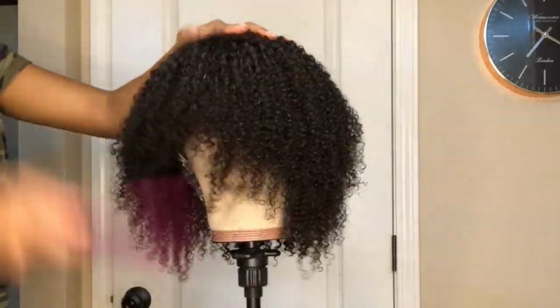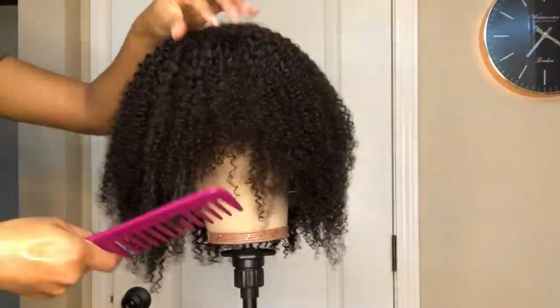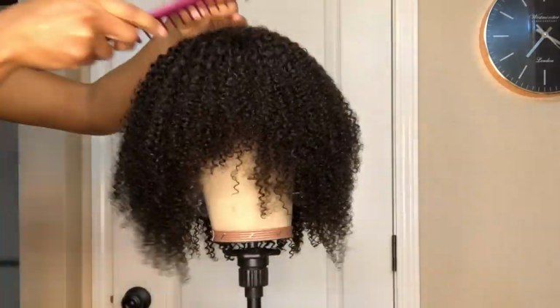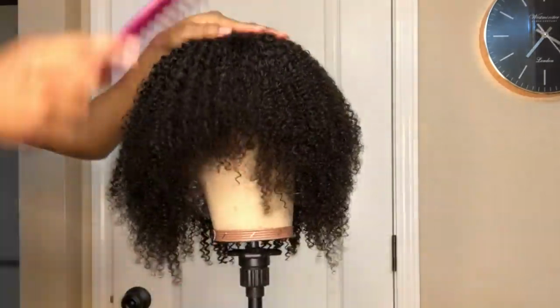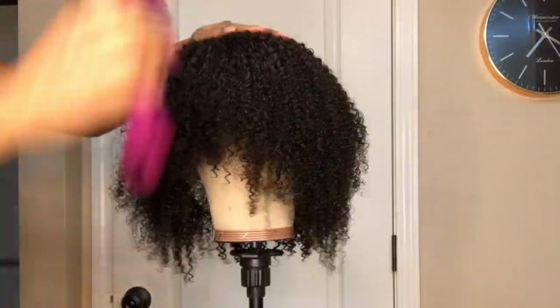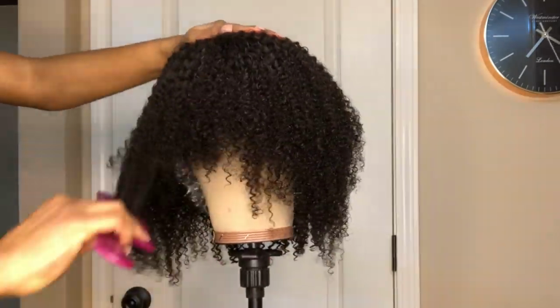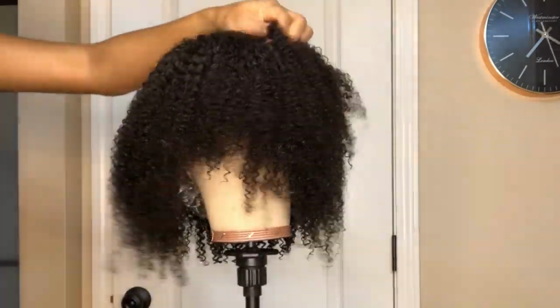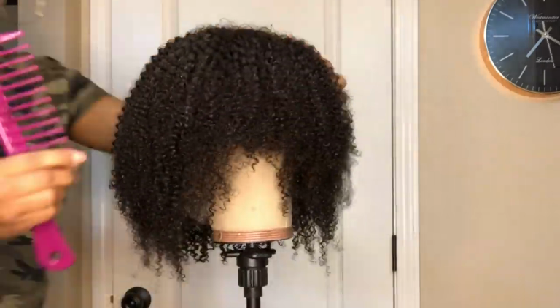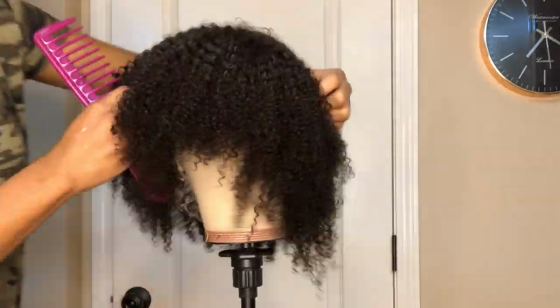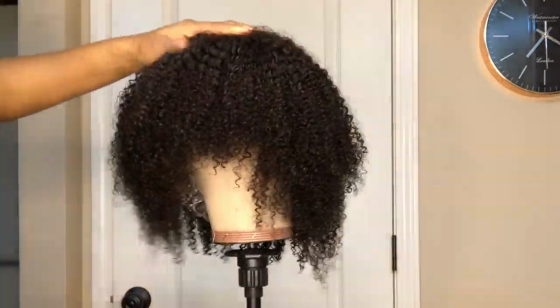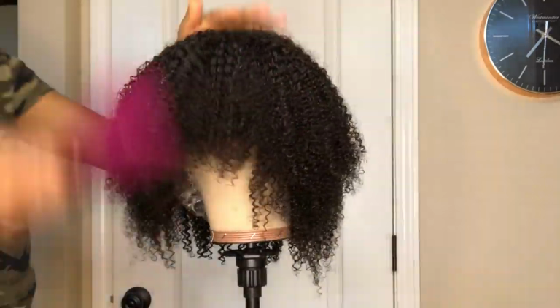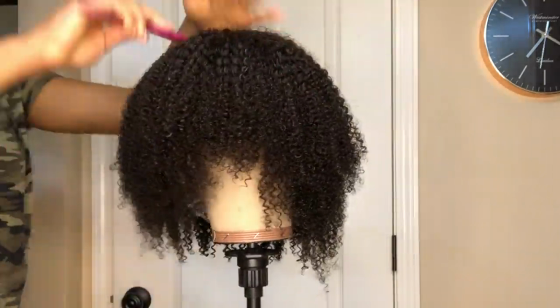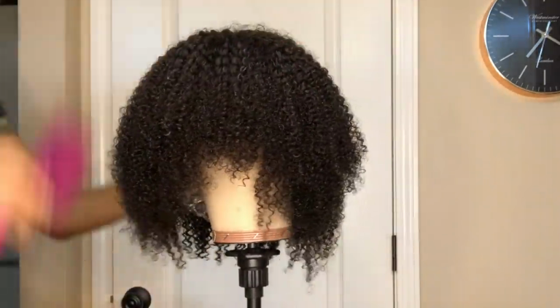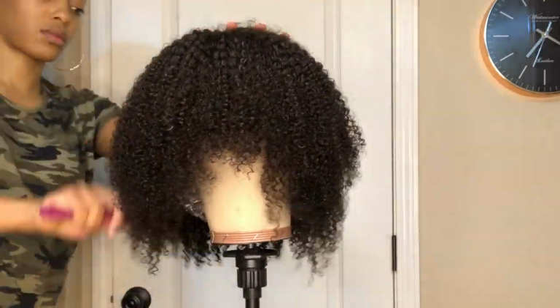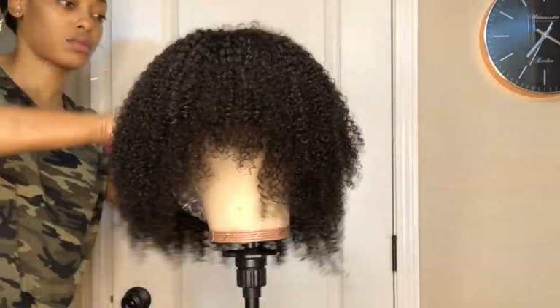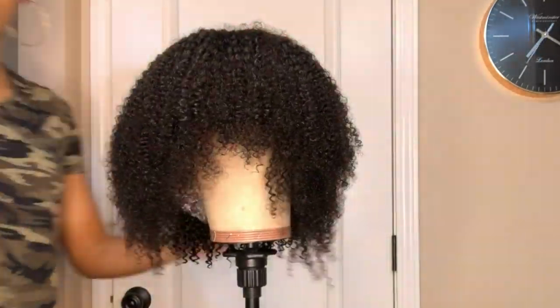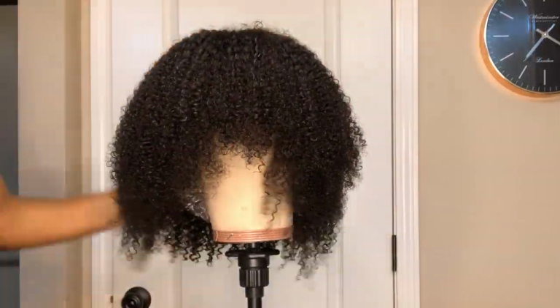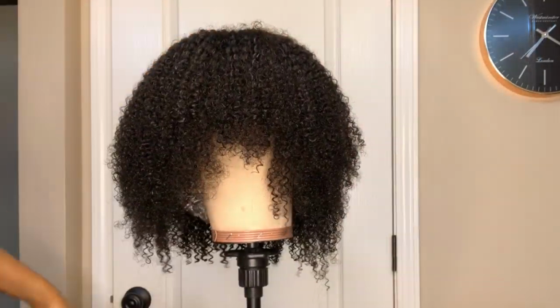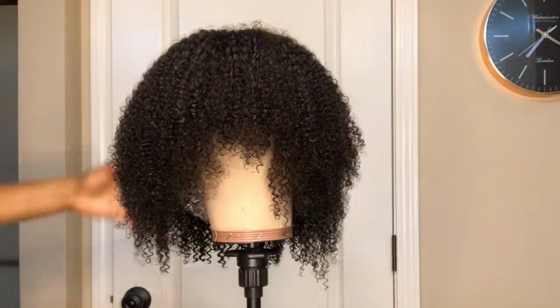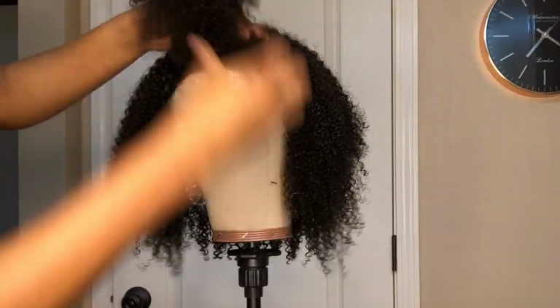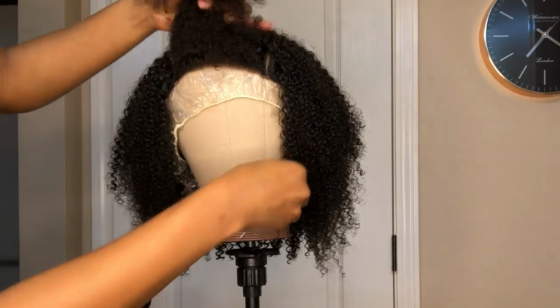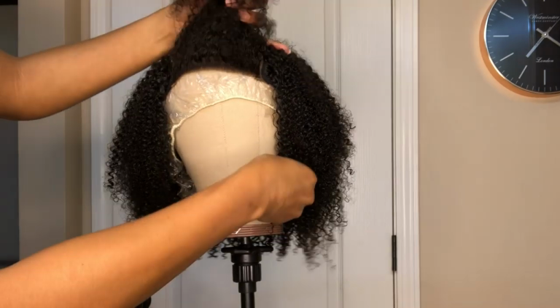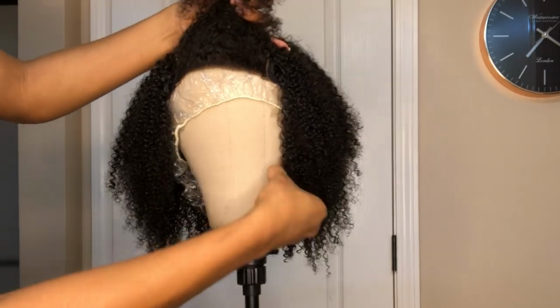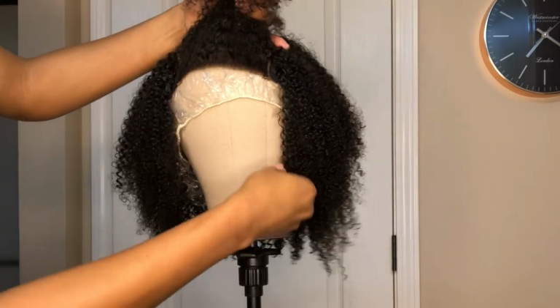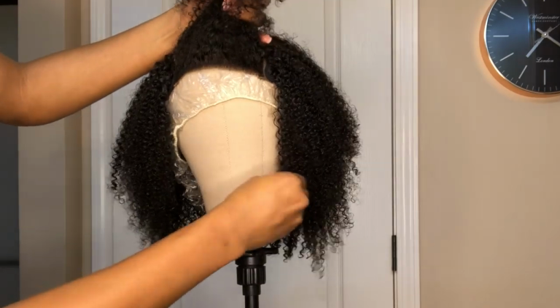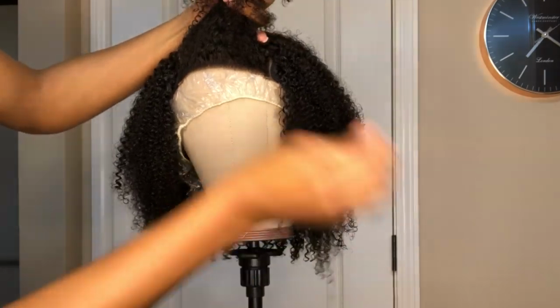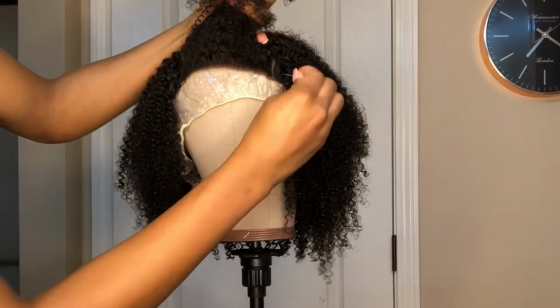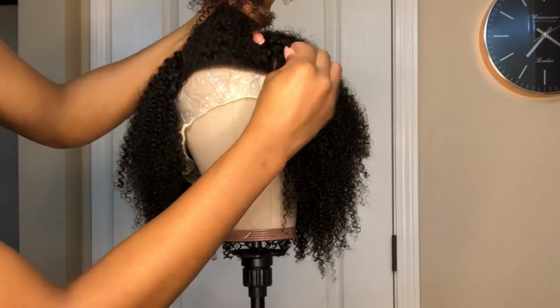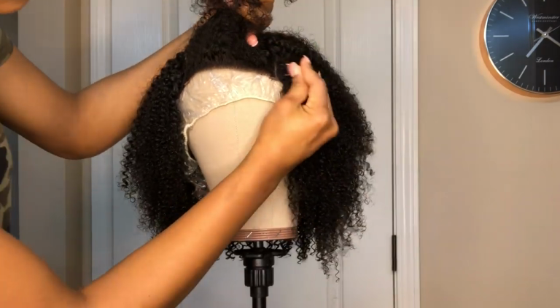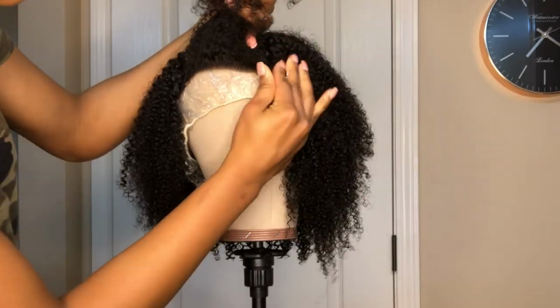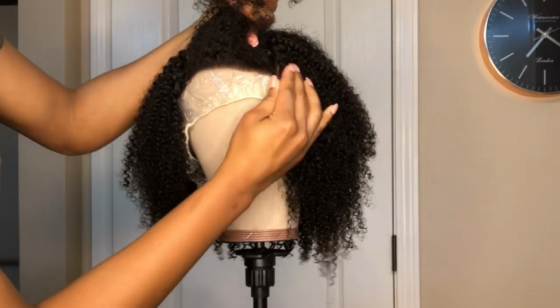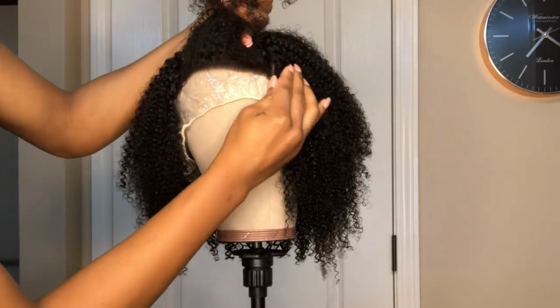One other thing that I like about this unit is the shape. I can already tell that once it dries I won't have to make very many adjustments.